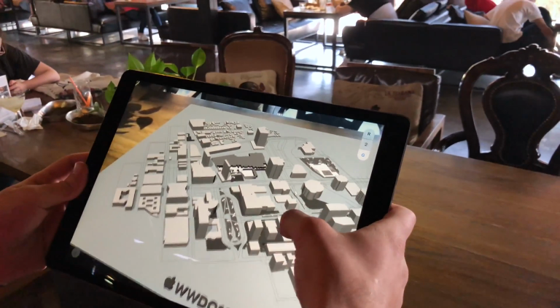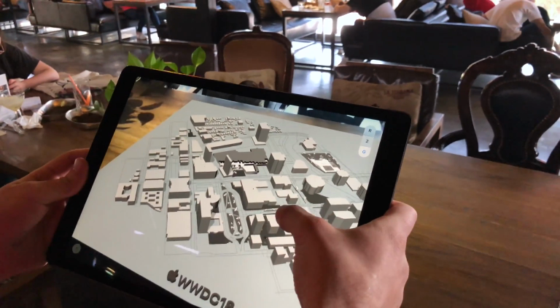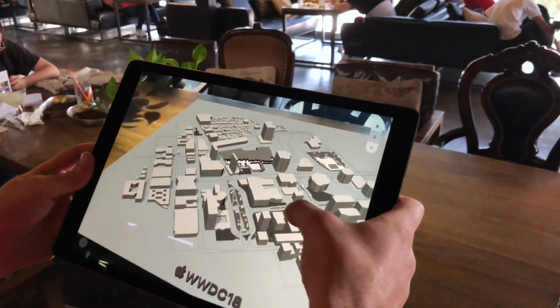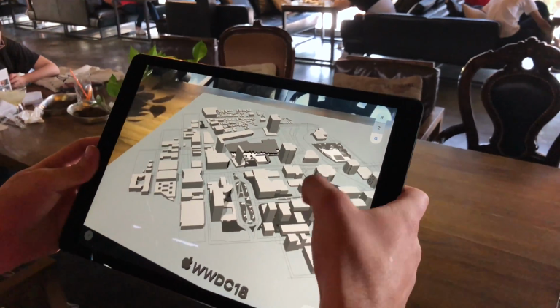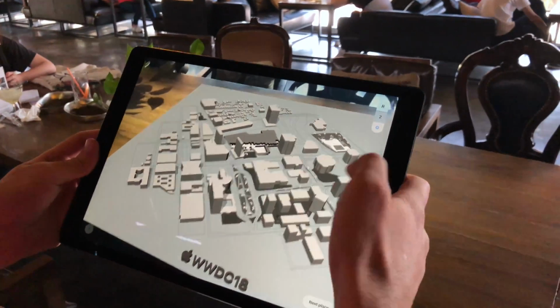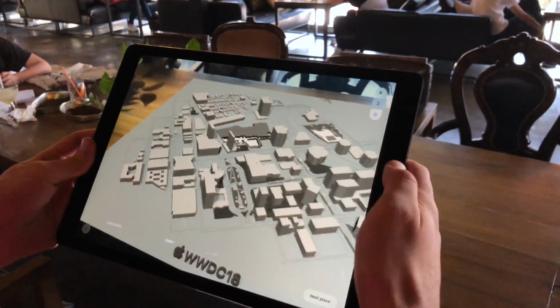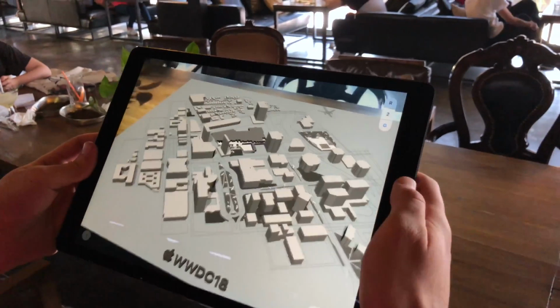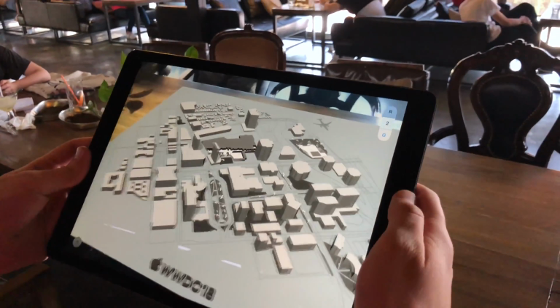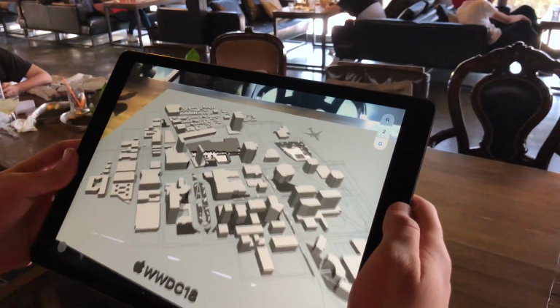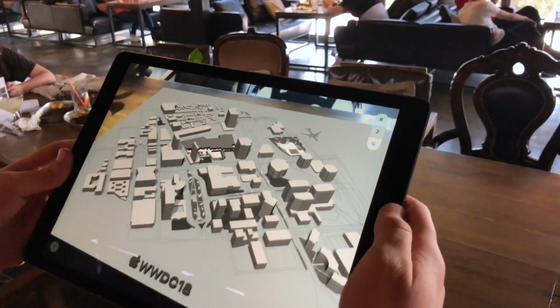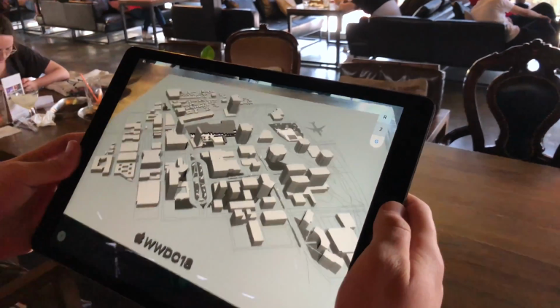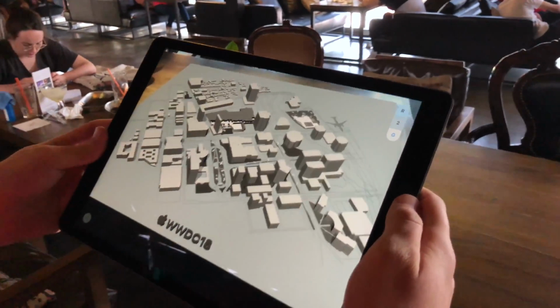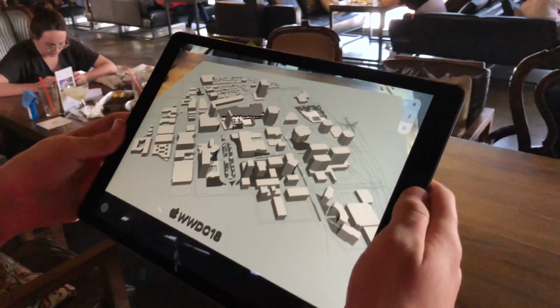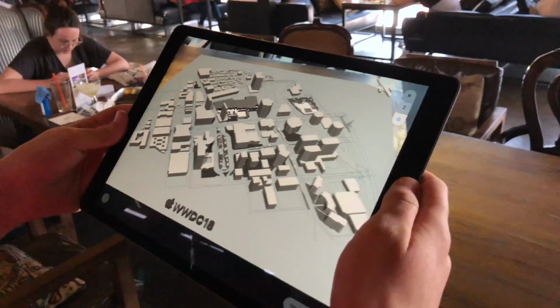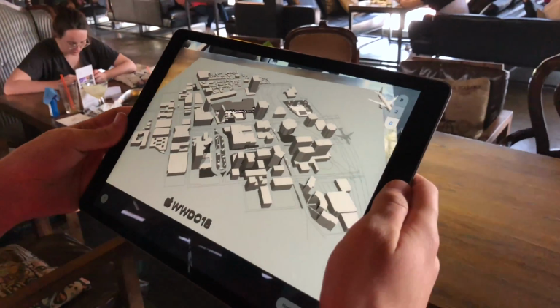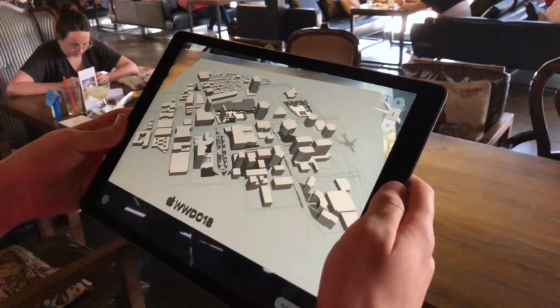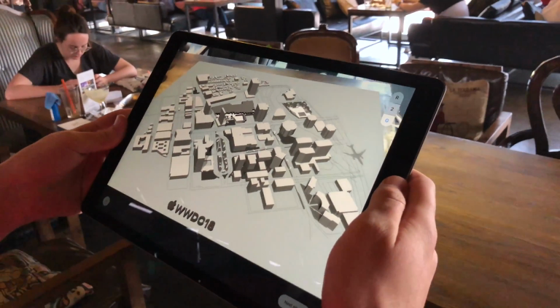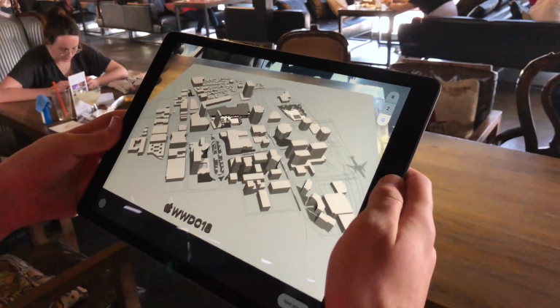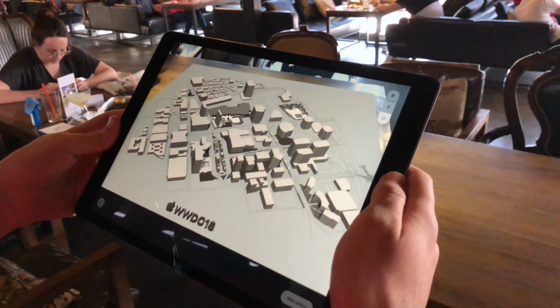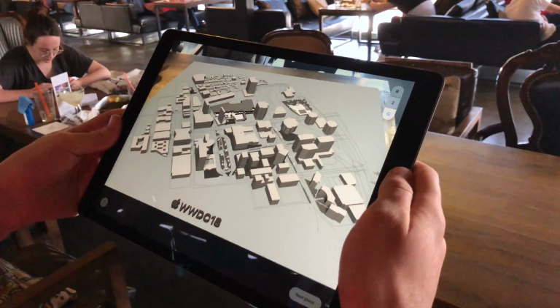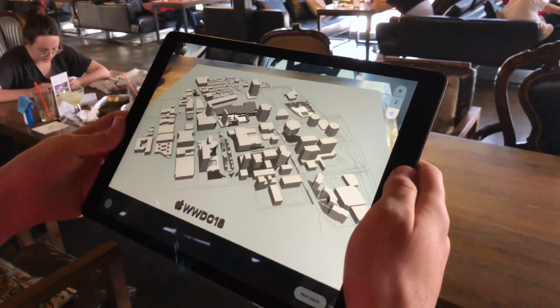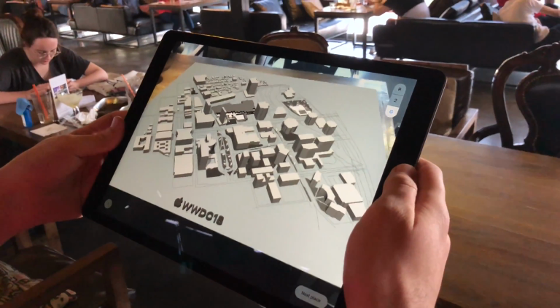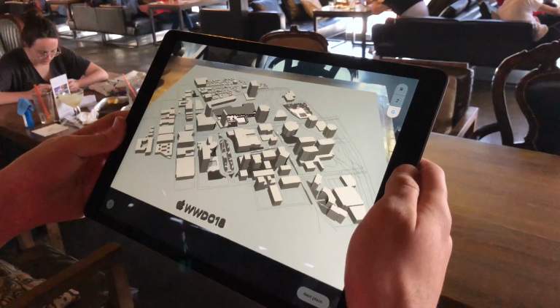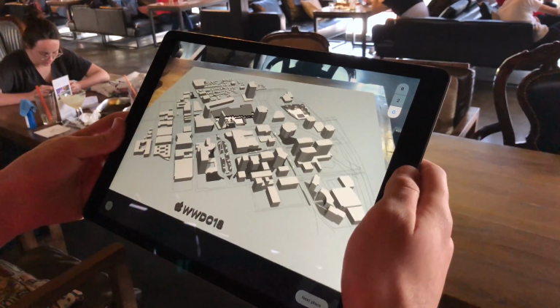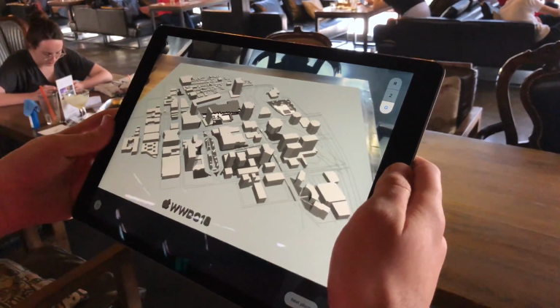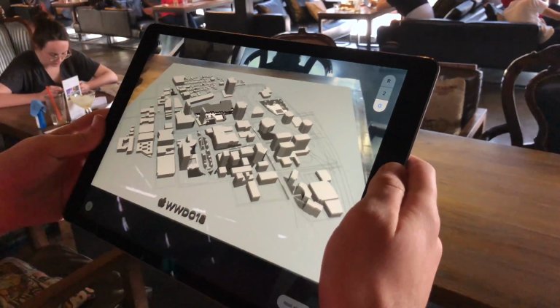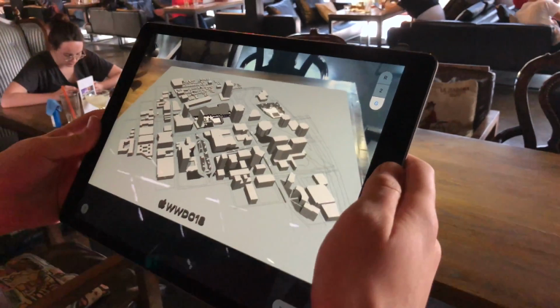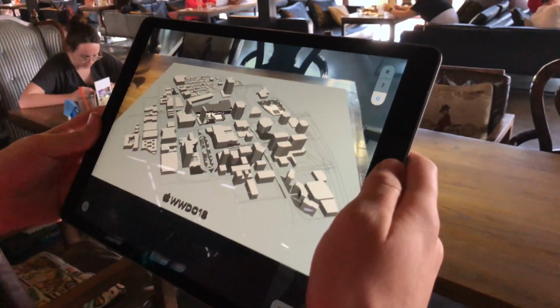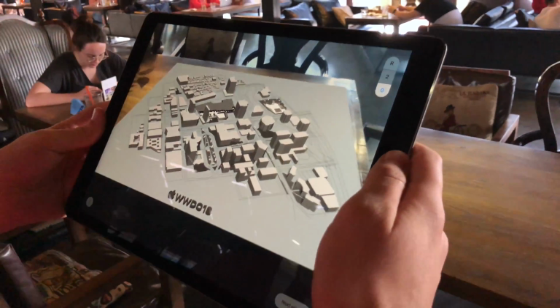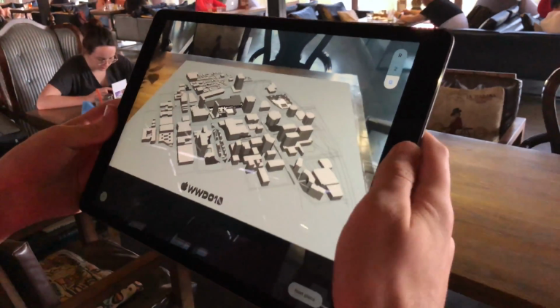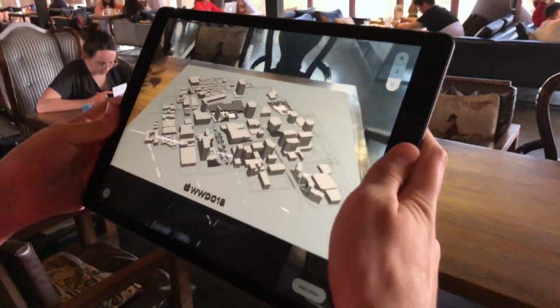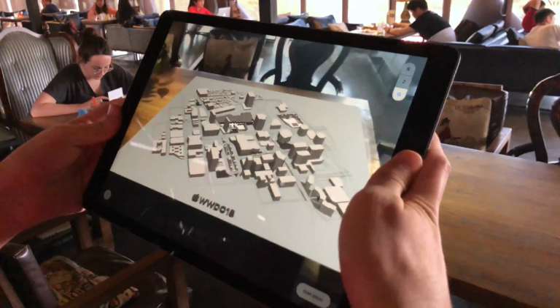We don't have data for this building, but San Jose is classified as a disabled friendly city.